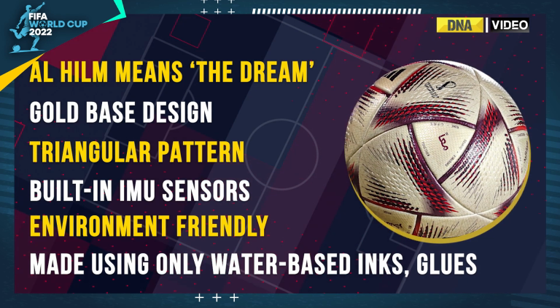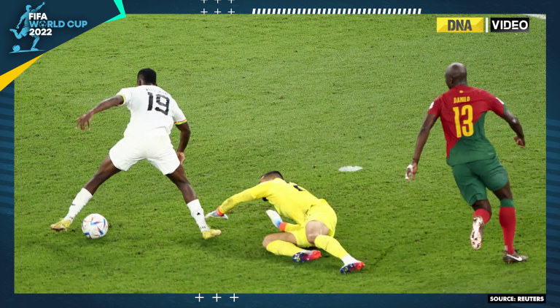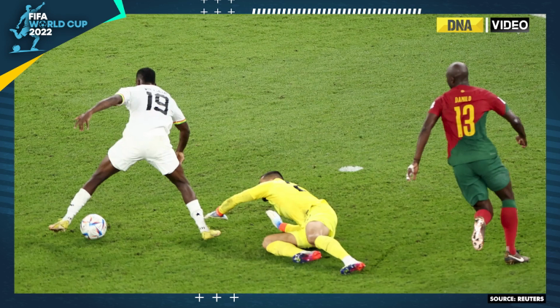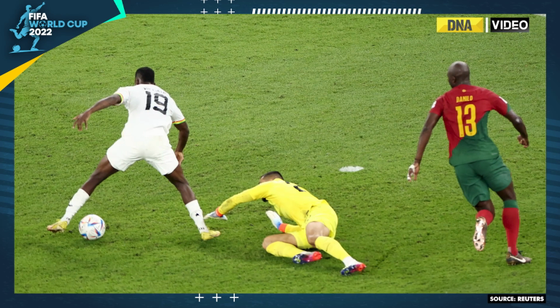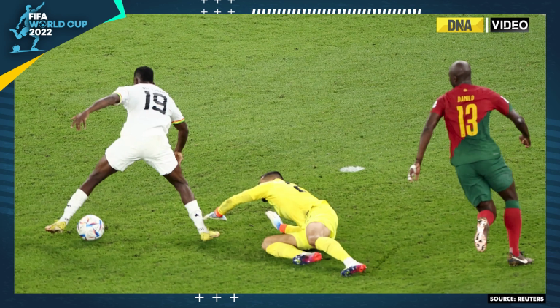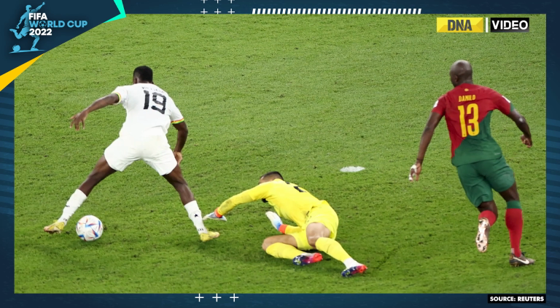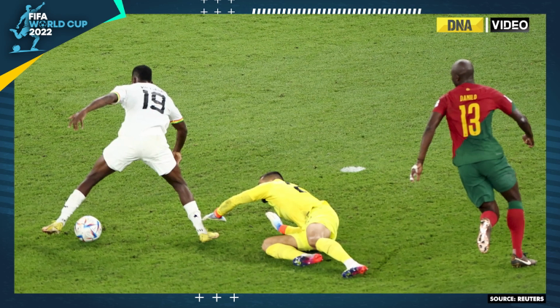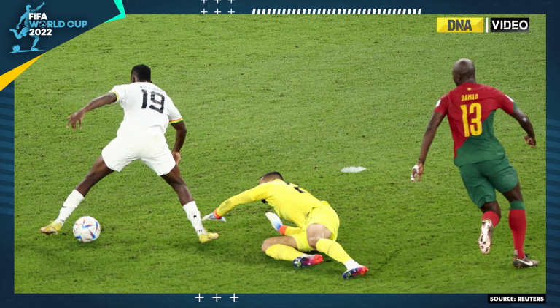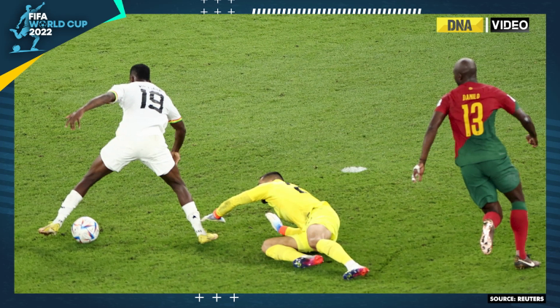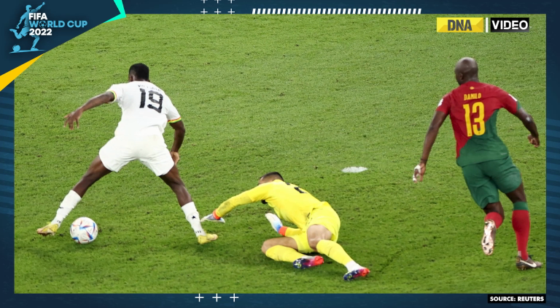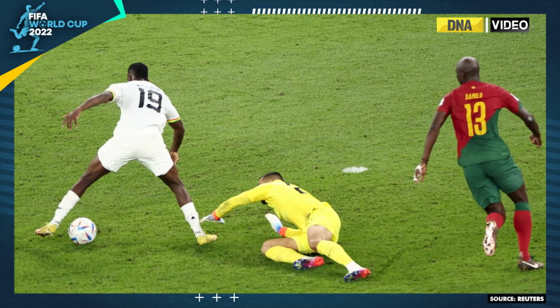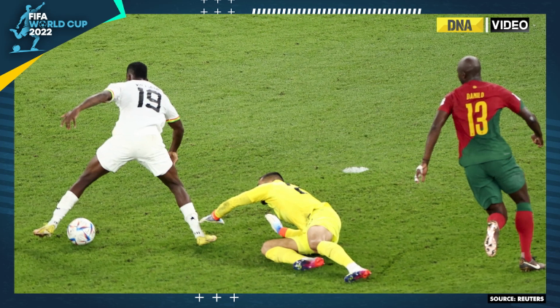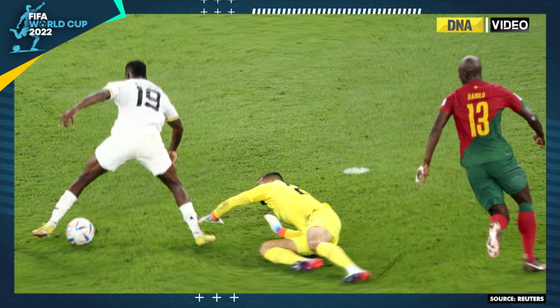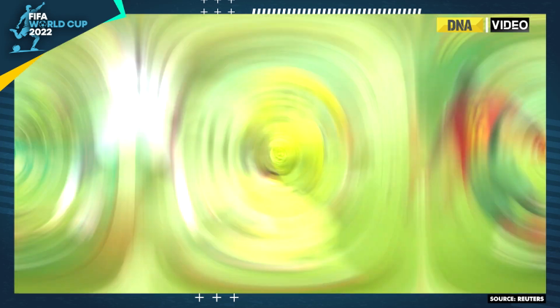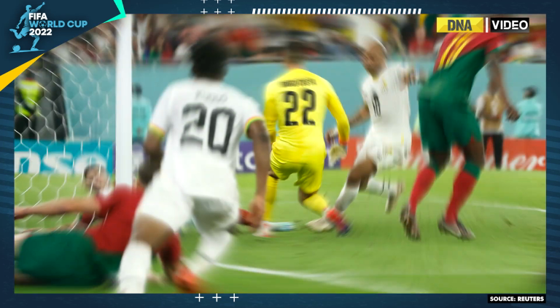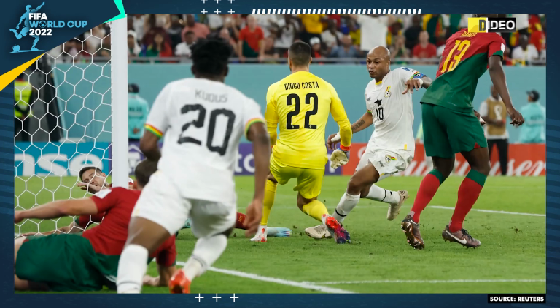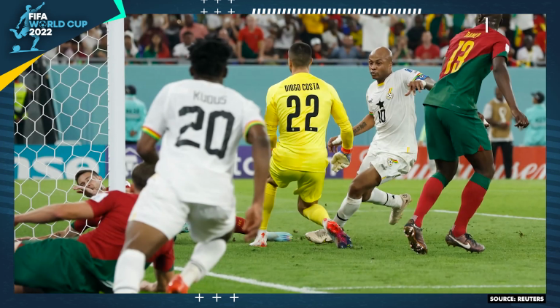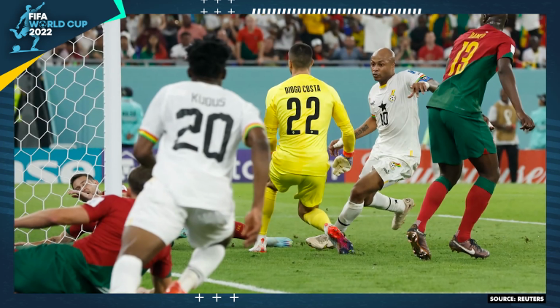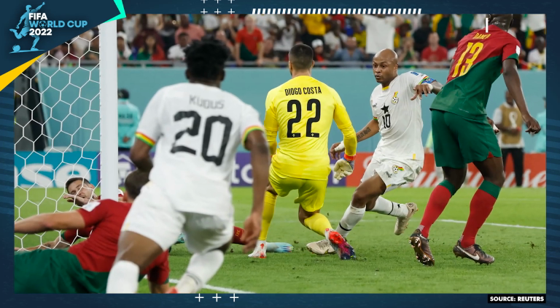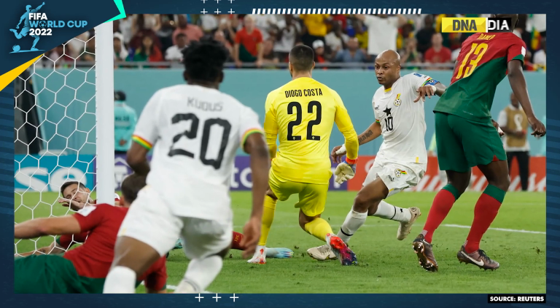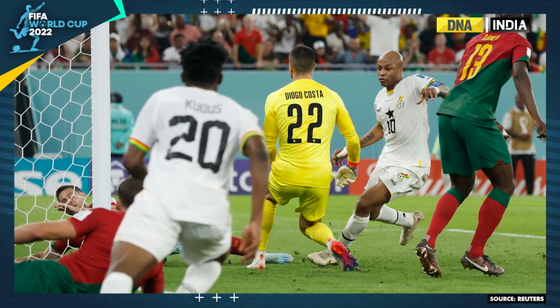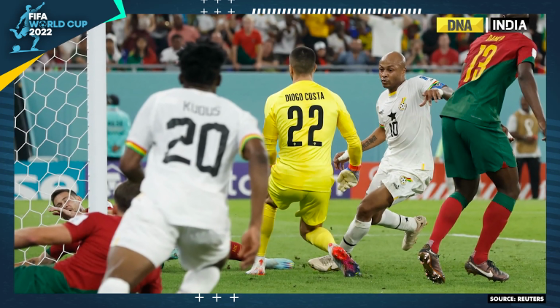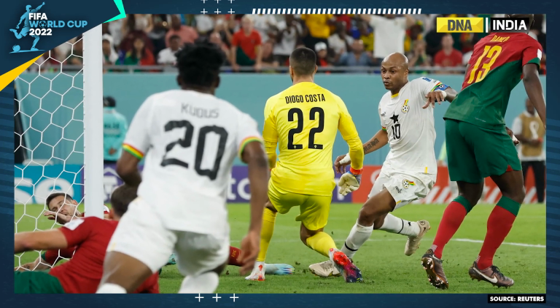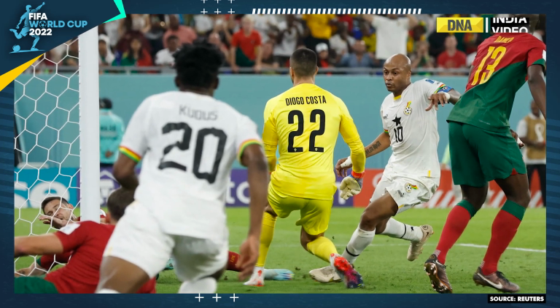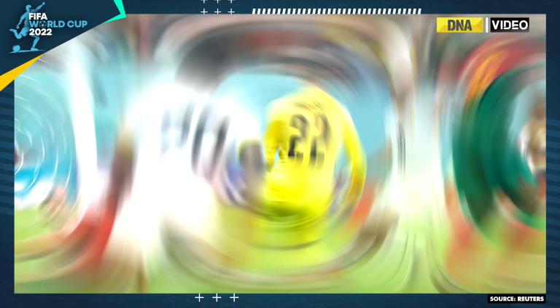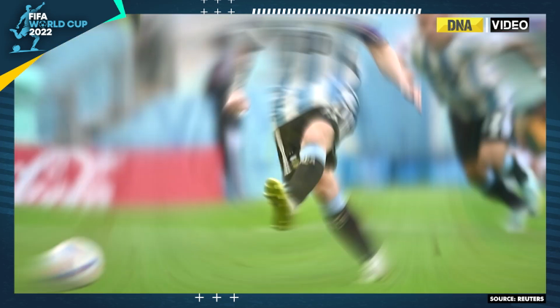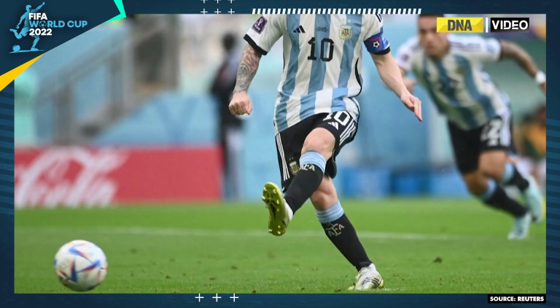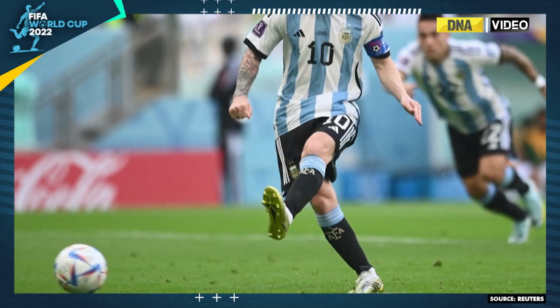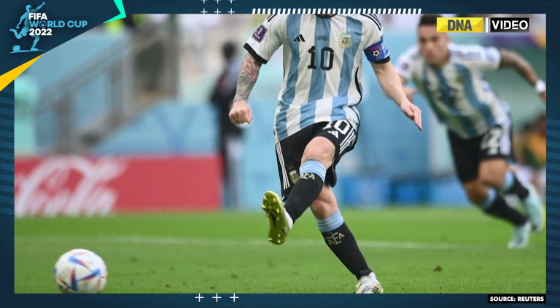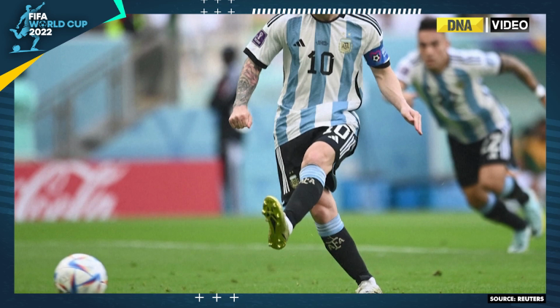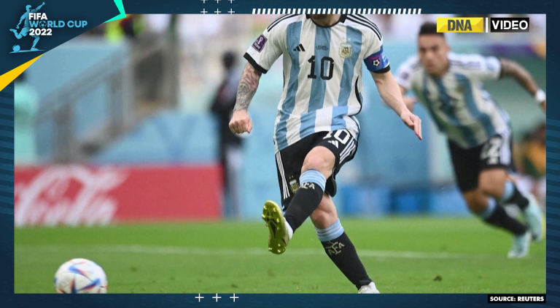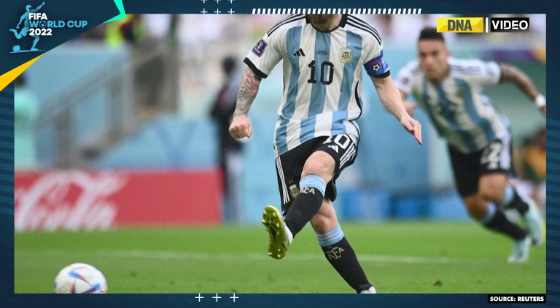Before the semis, all the teams in the tournament played with the Al-Riha ball, which in English means 'the journey.'